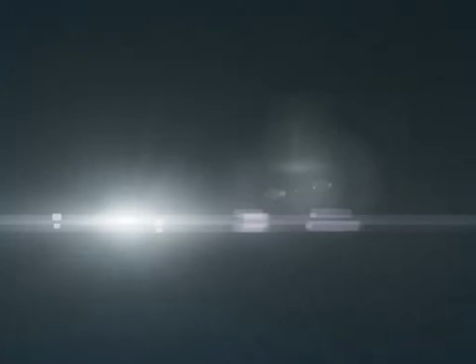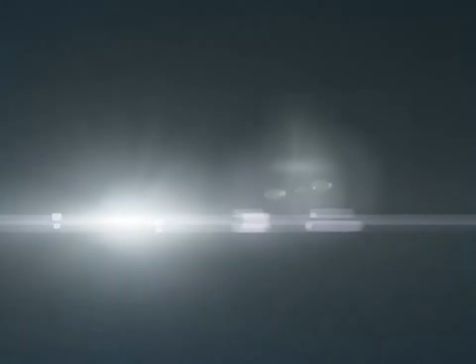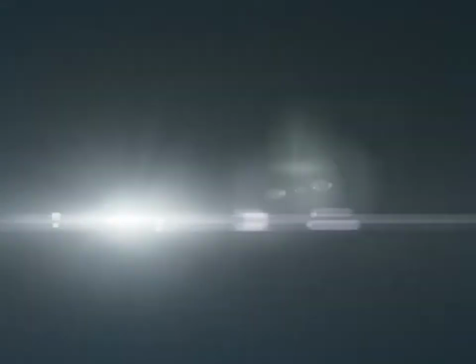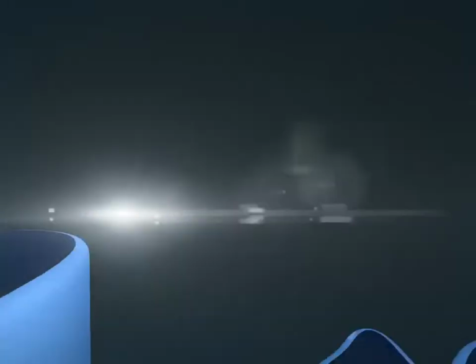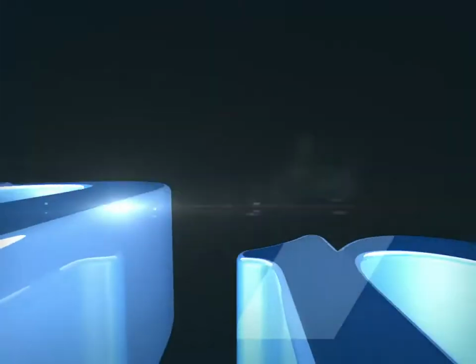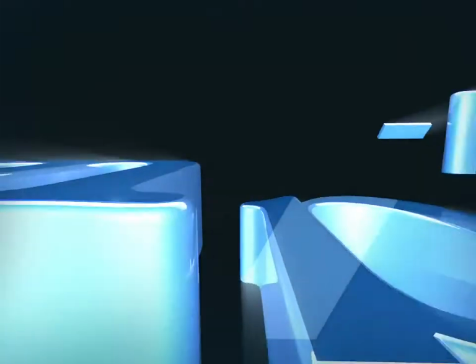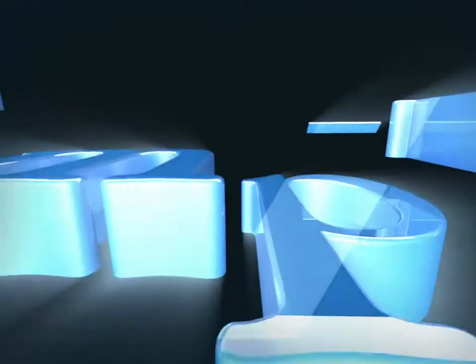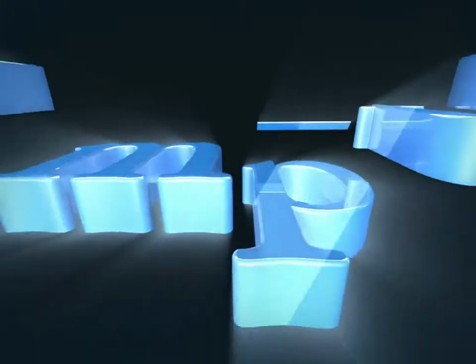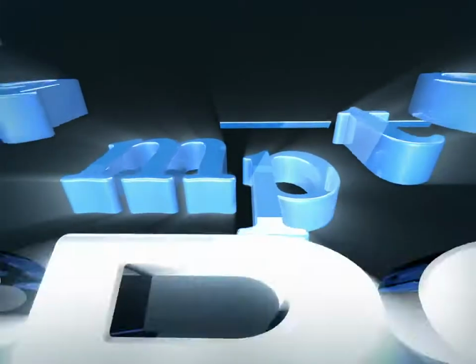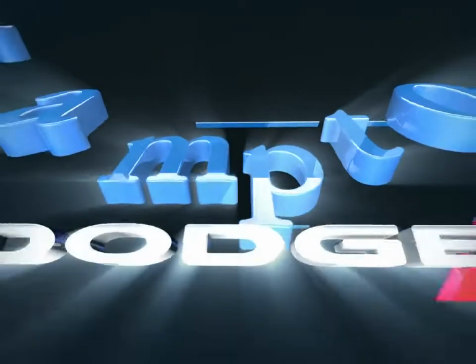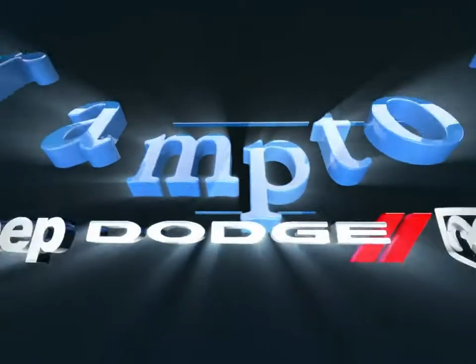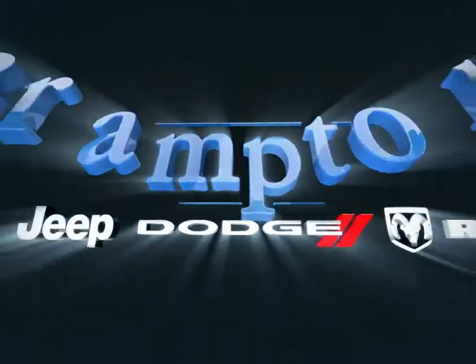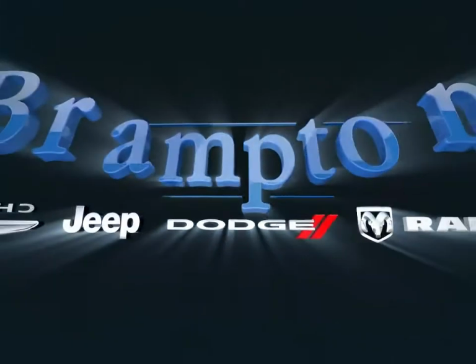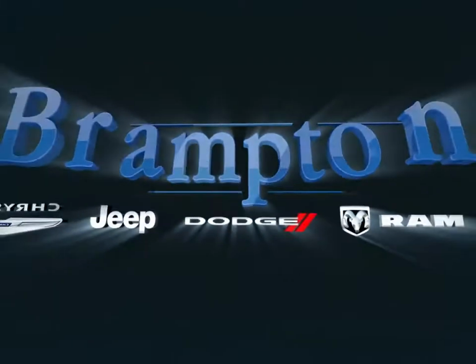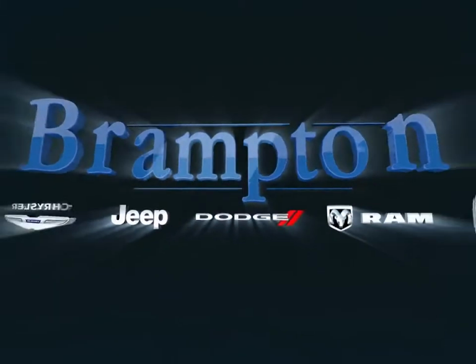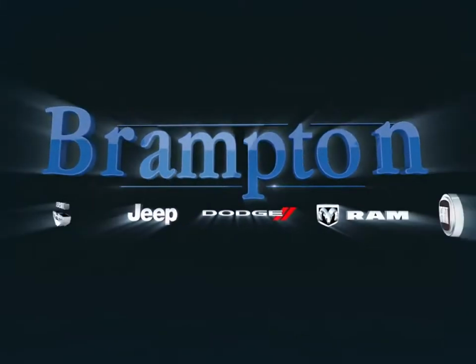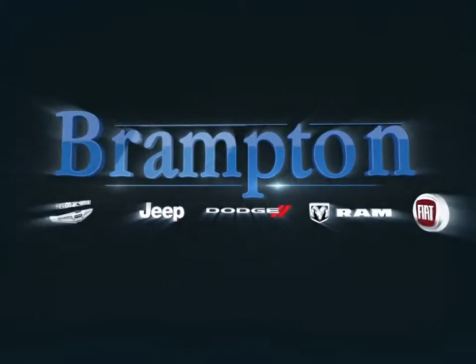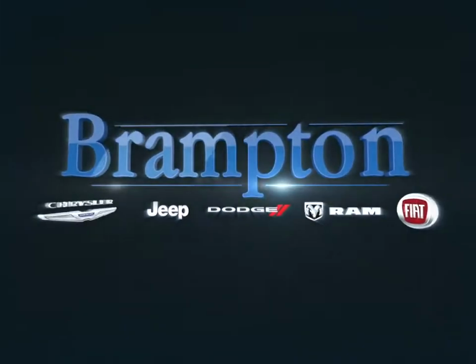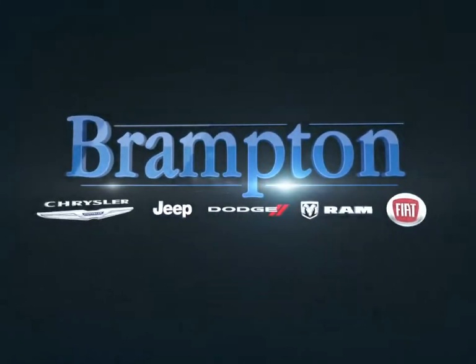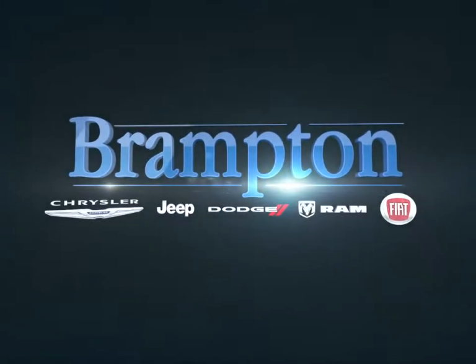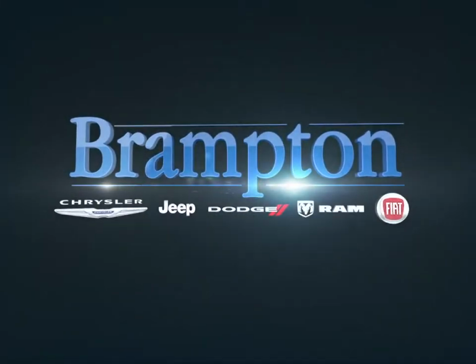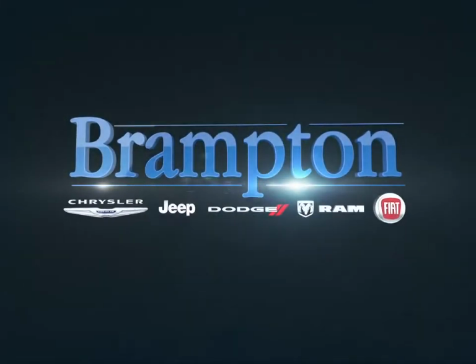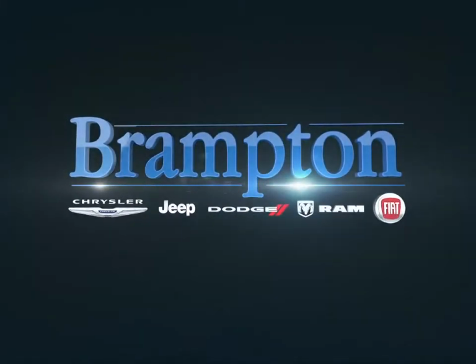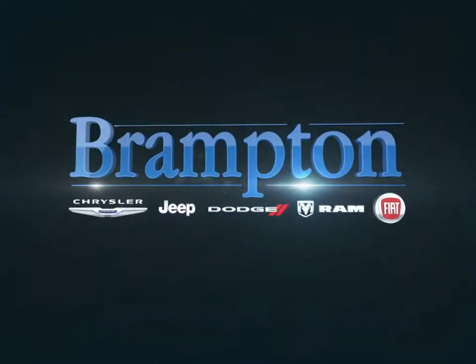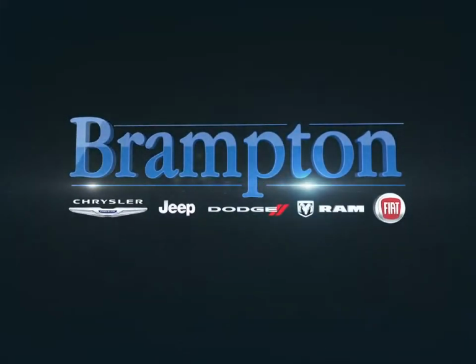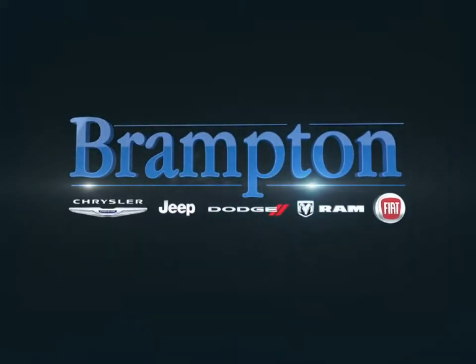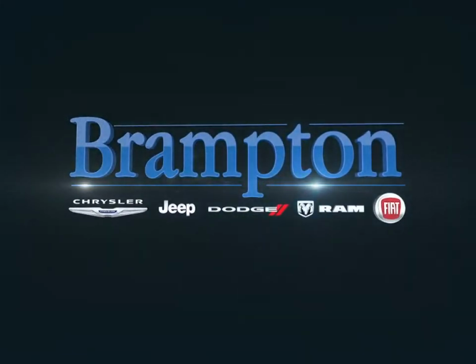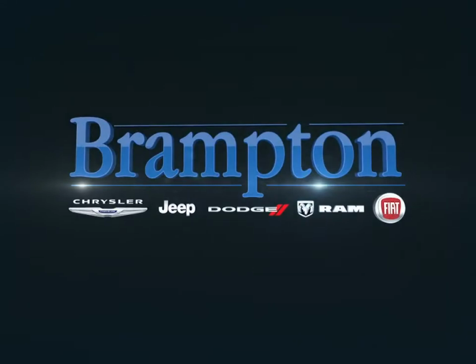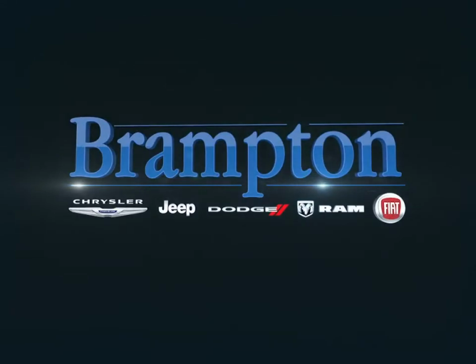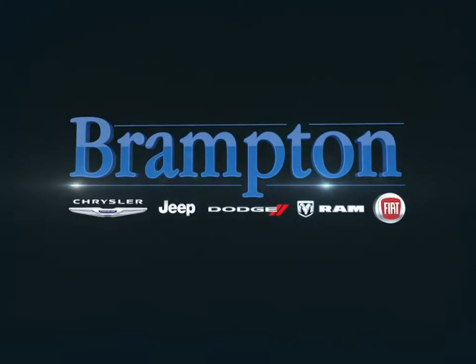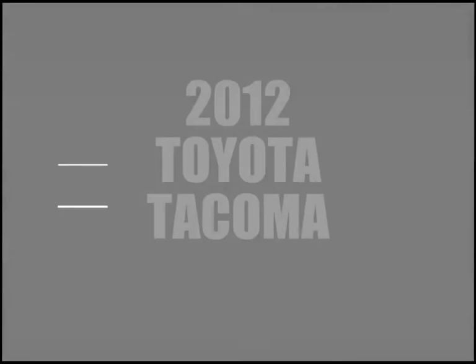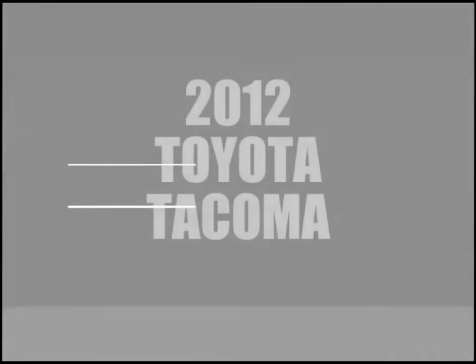Welcome to Branton Chrysler. Today we're looking at a 2012 Toyota Tacoma.